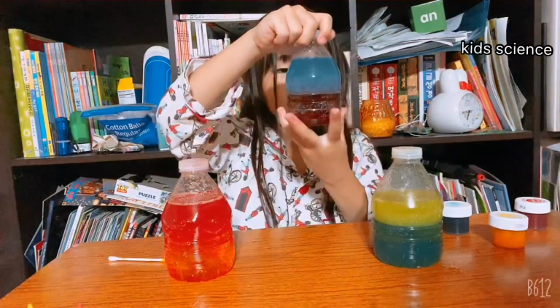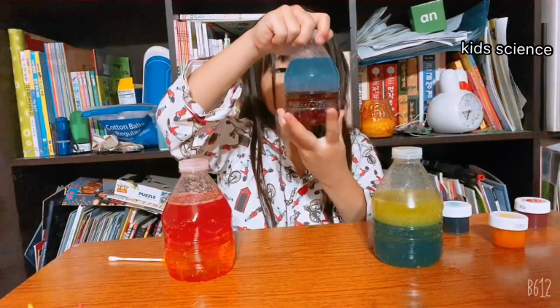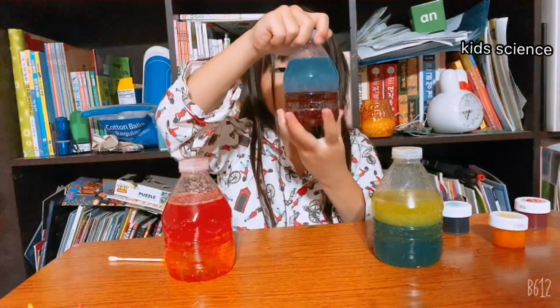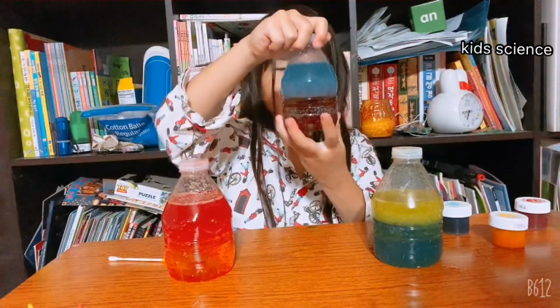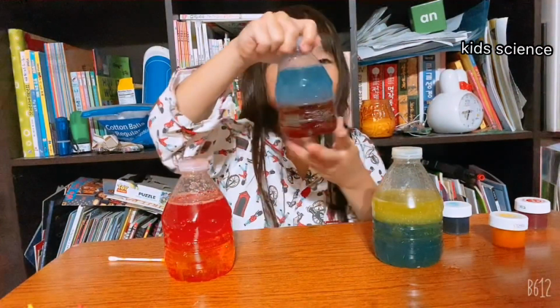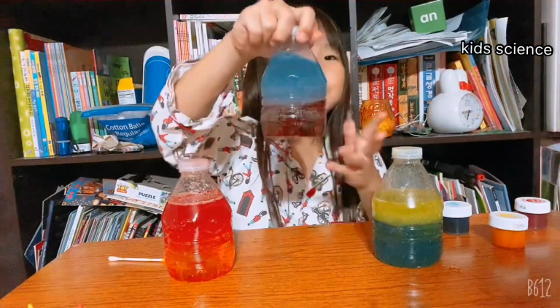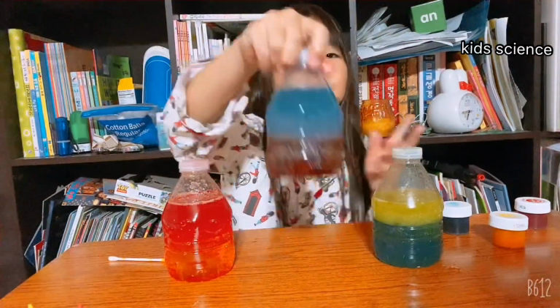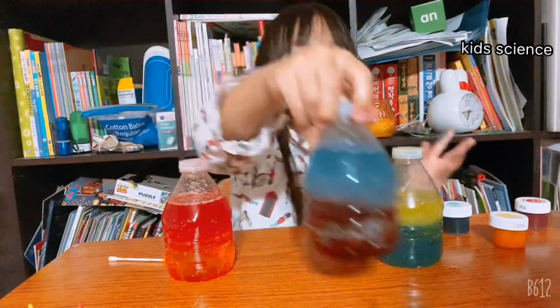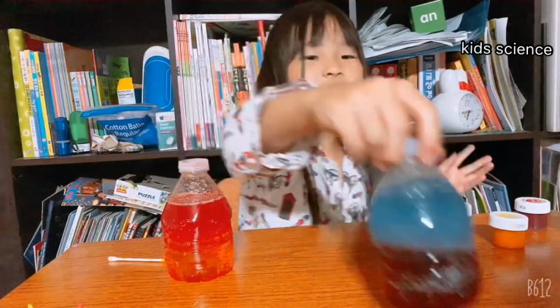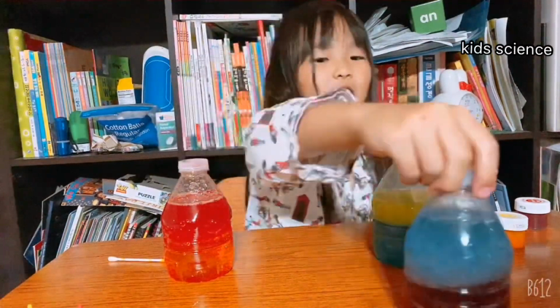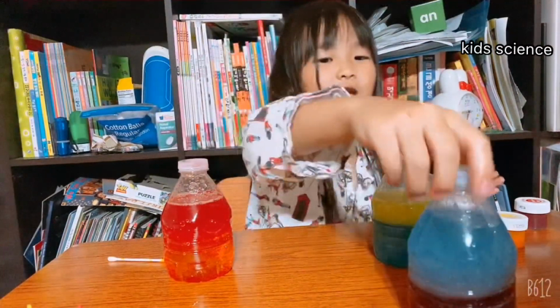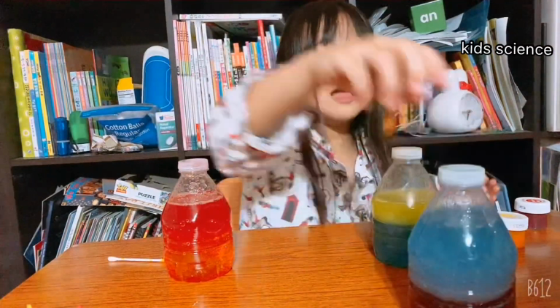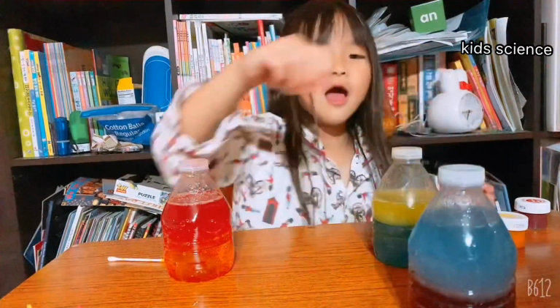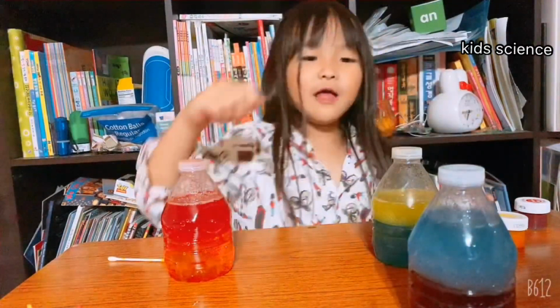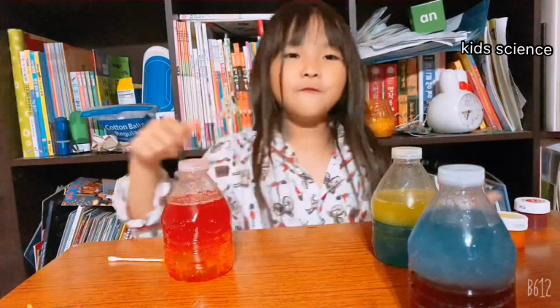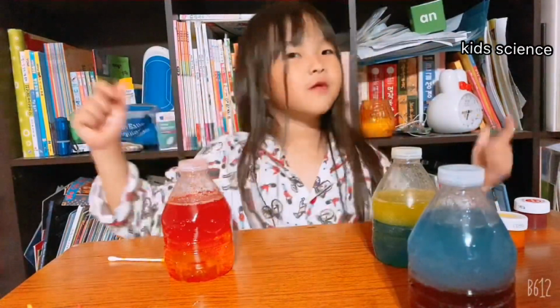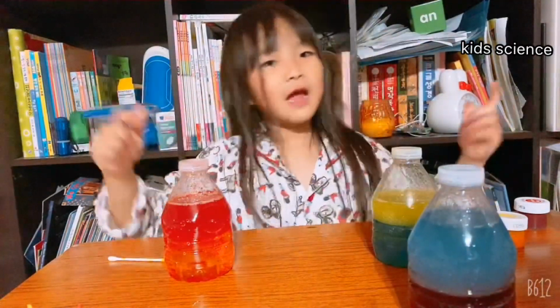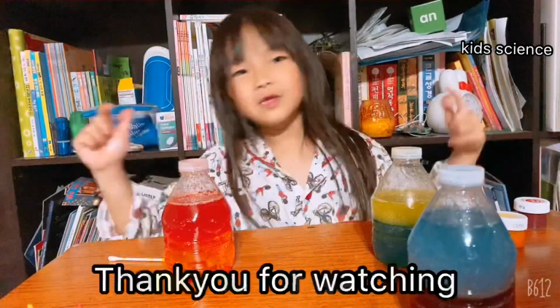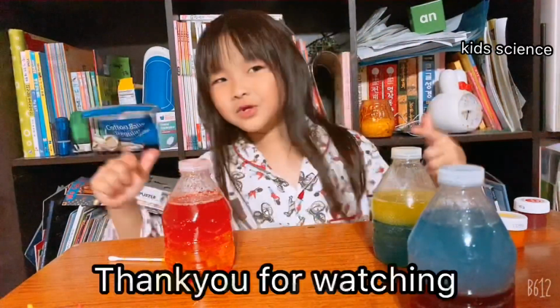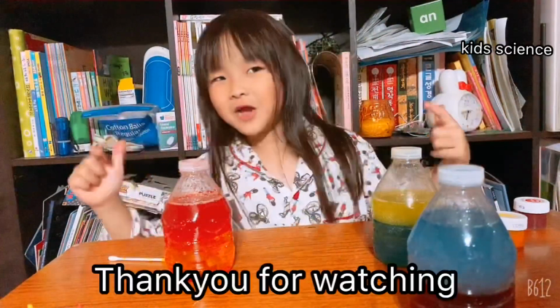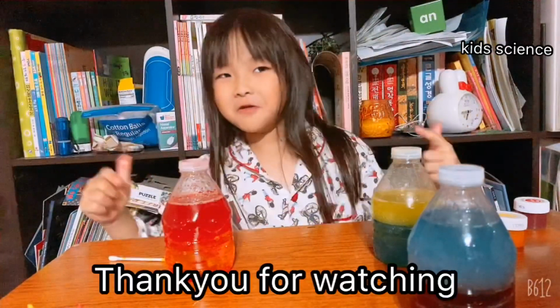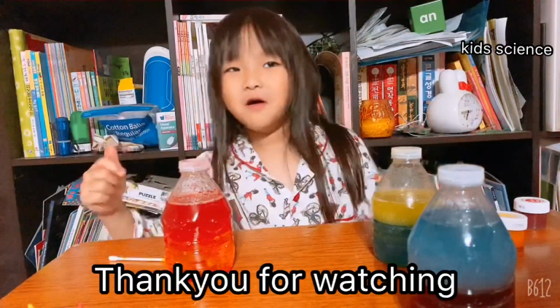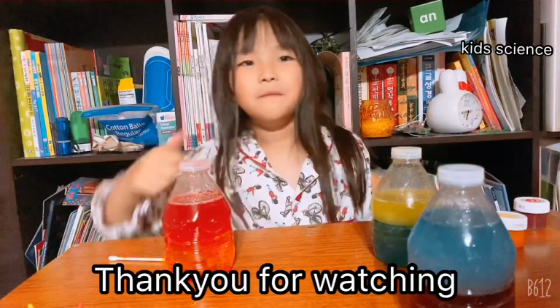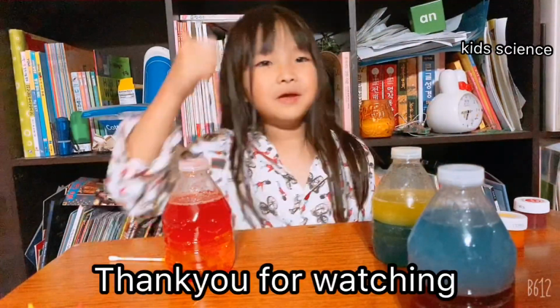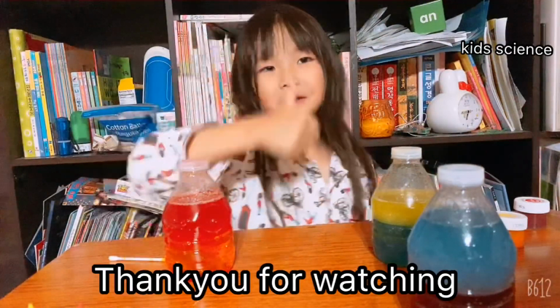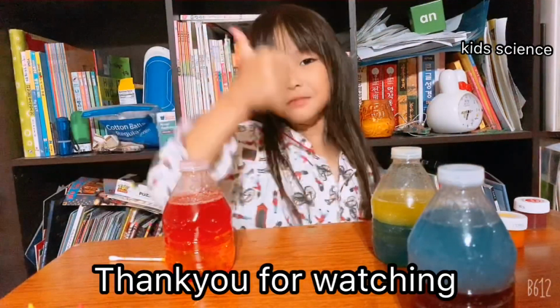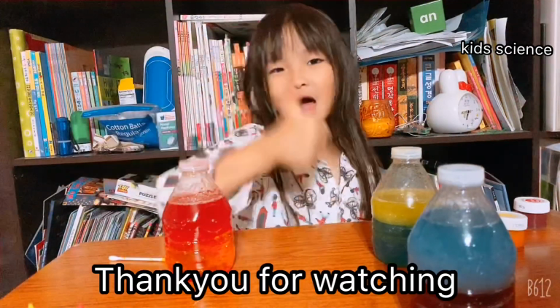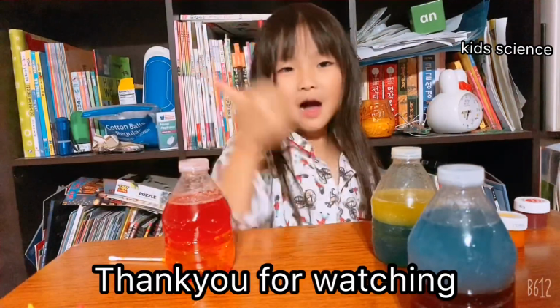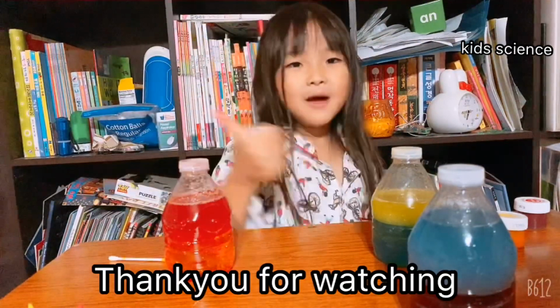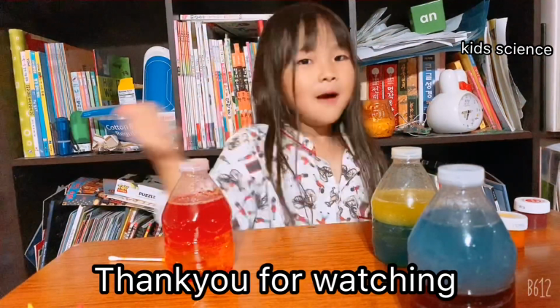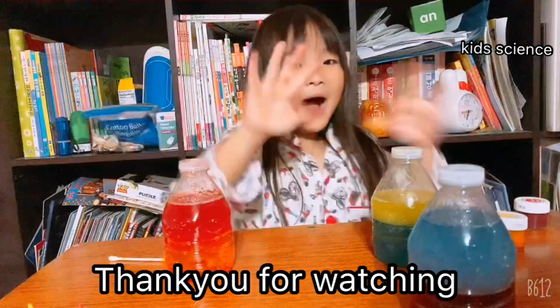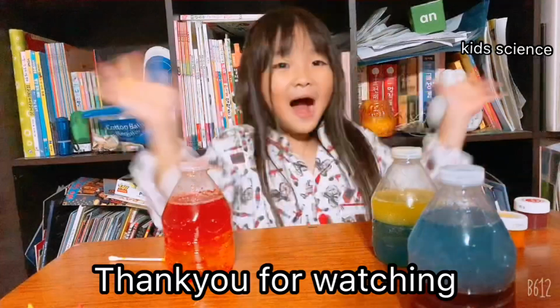And which one do you like? And if you like this channel, big thumbs up. Bye!